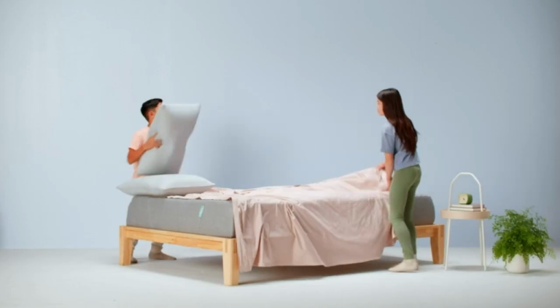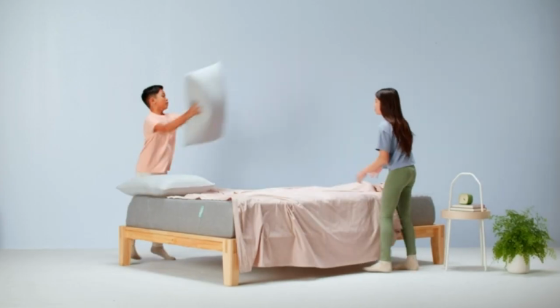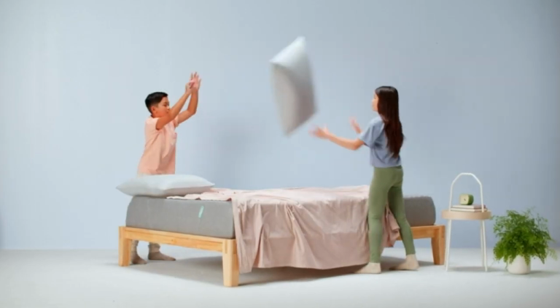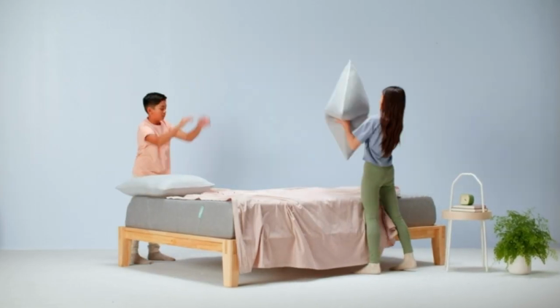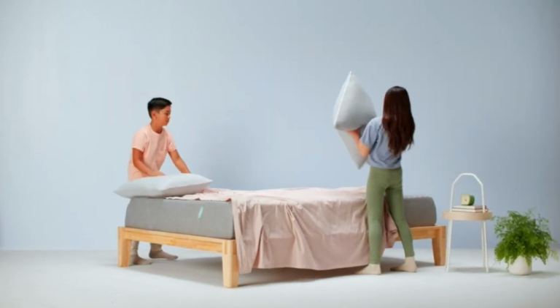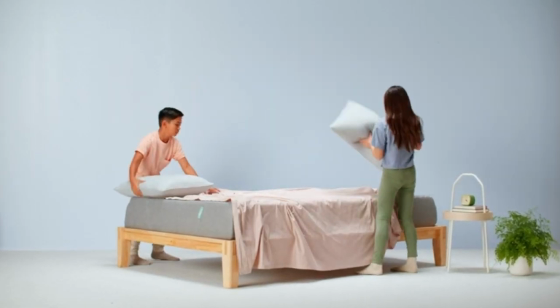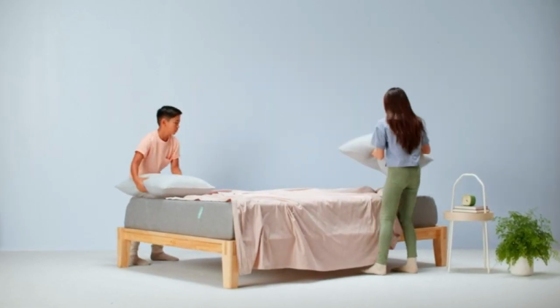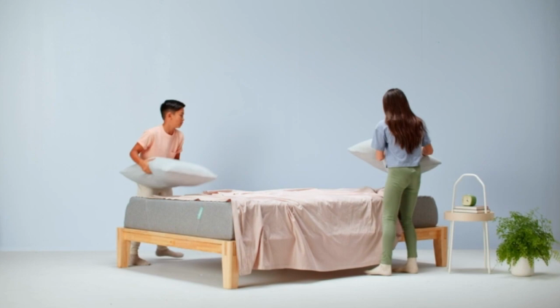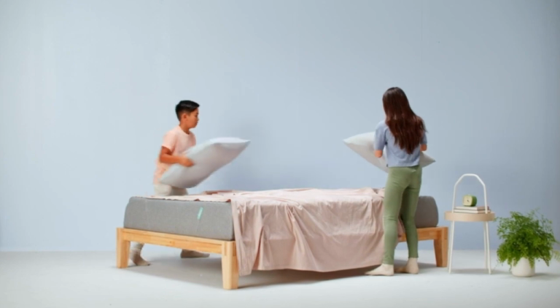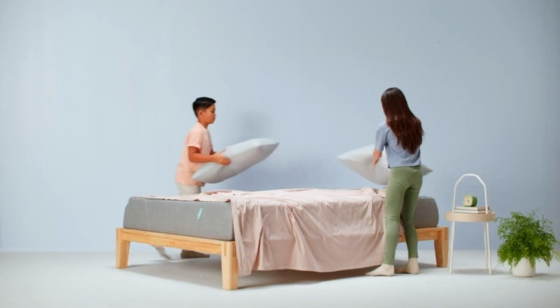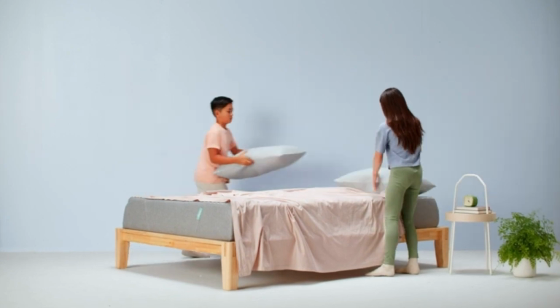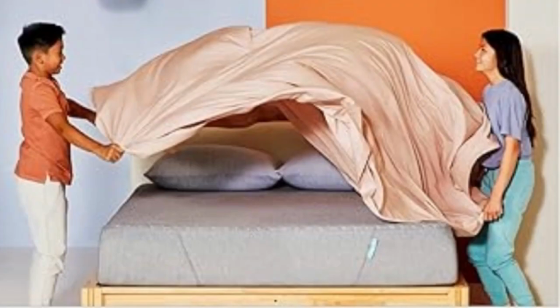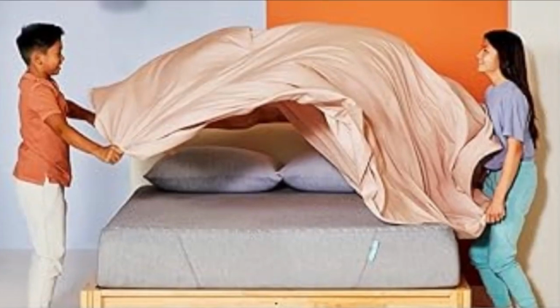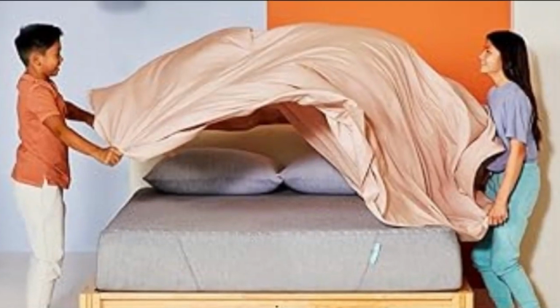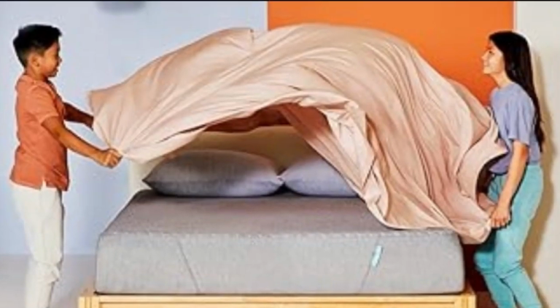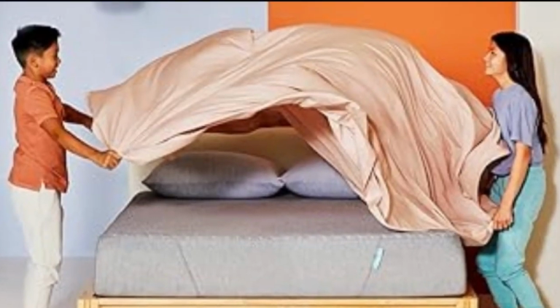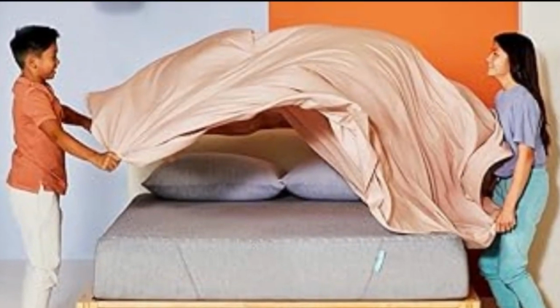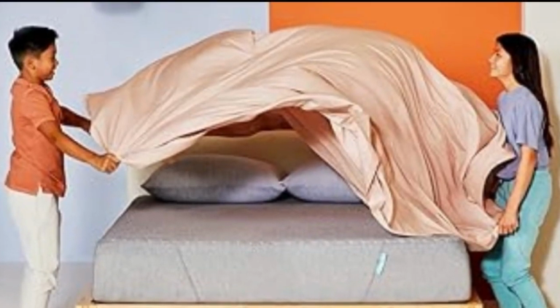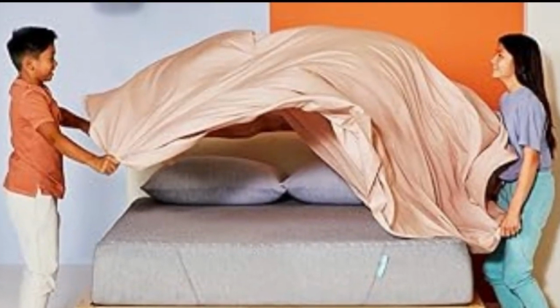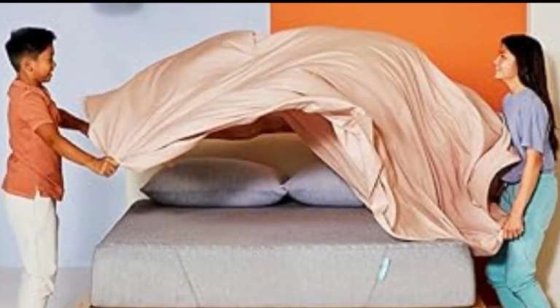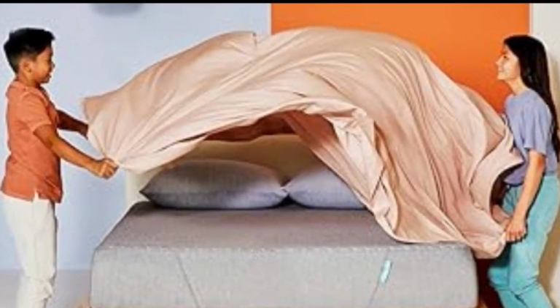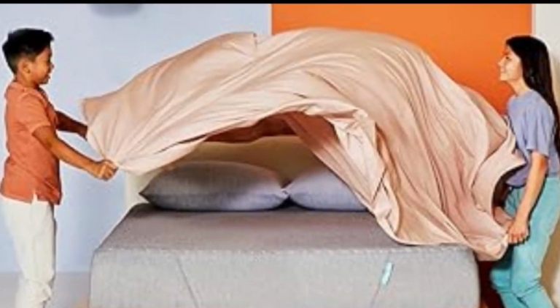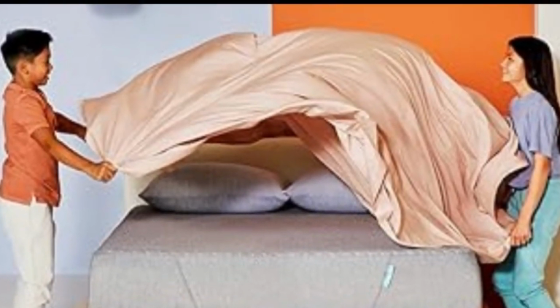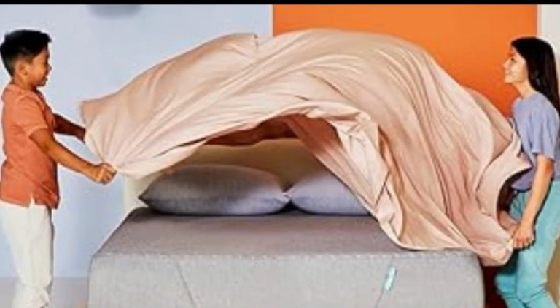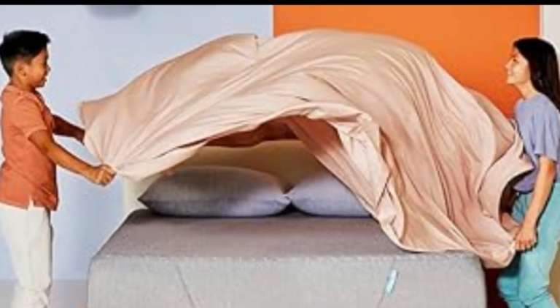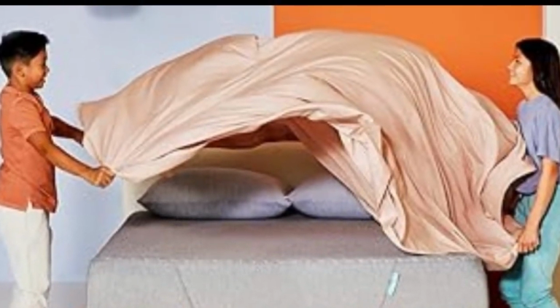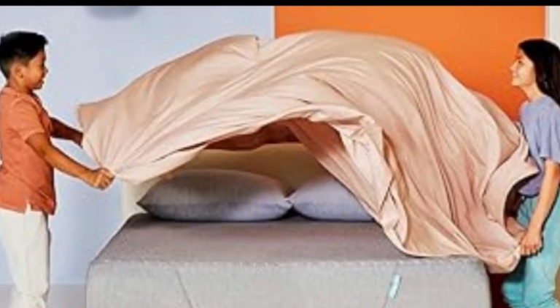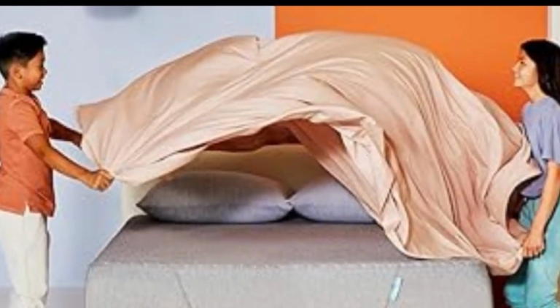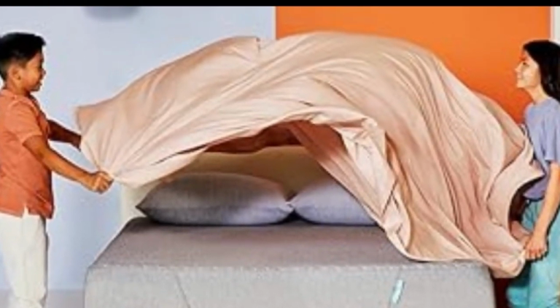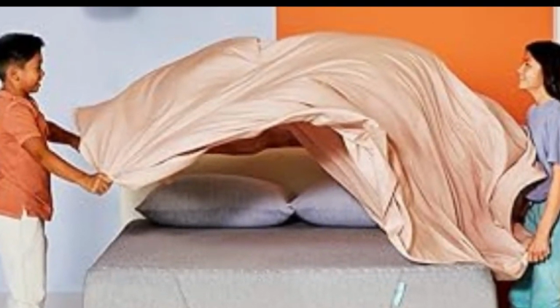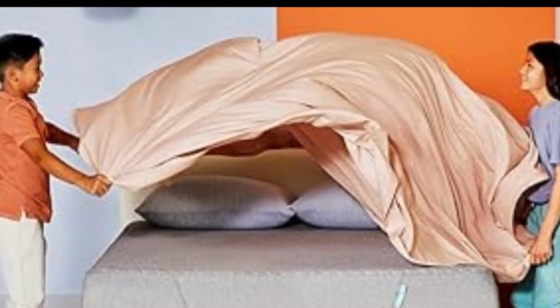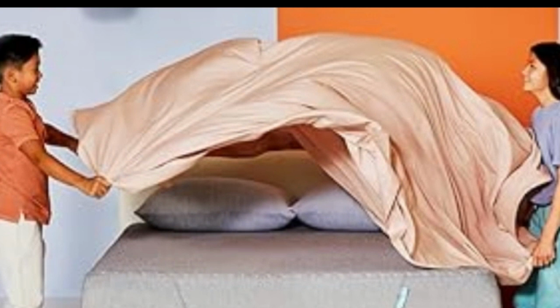It's medium-firm, so it's soft enough that kids sink in and feel cozy, but not so much that it's uncomfortable.